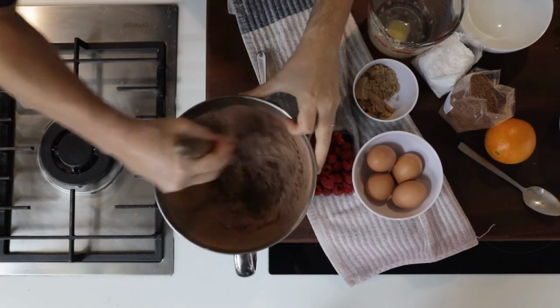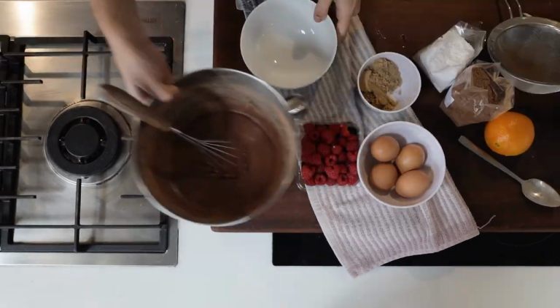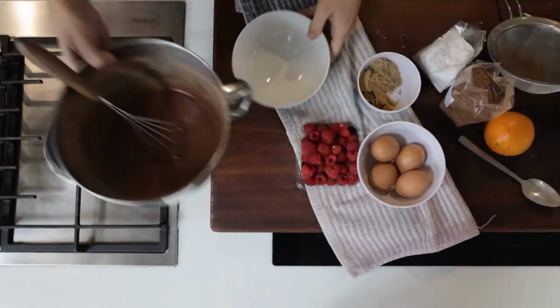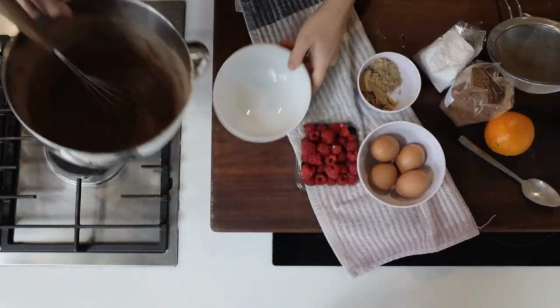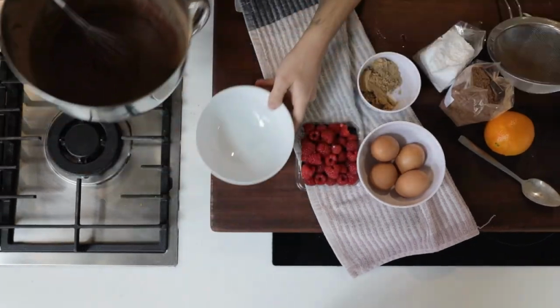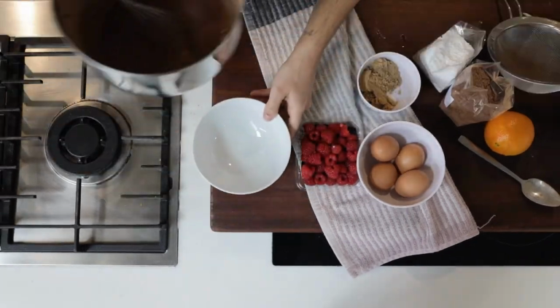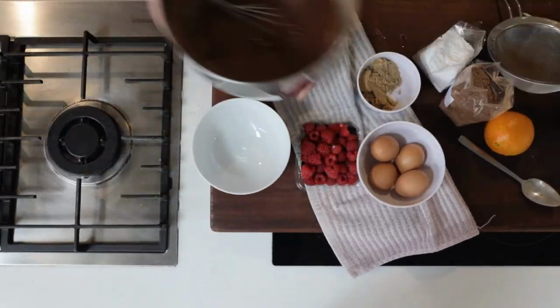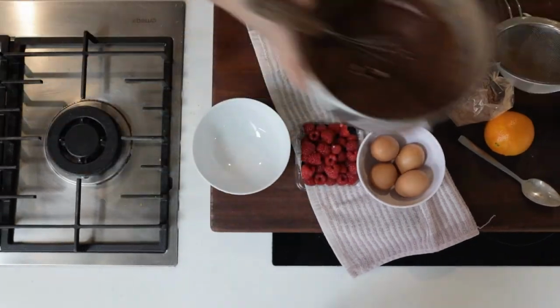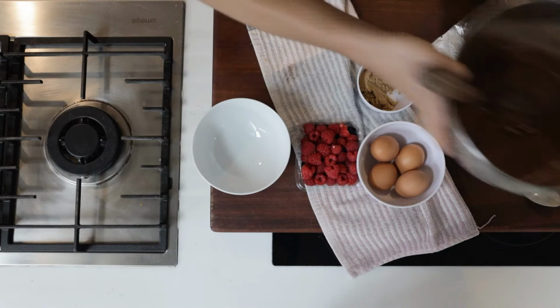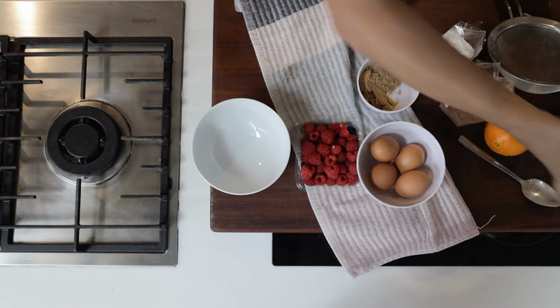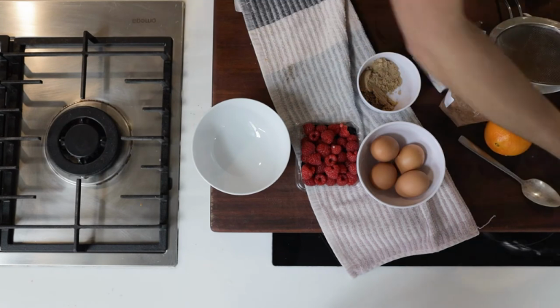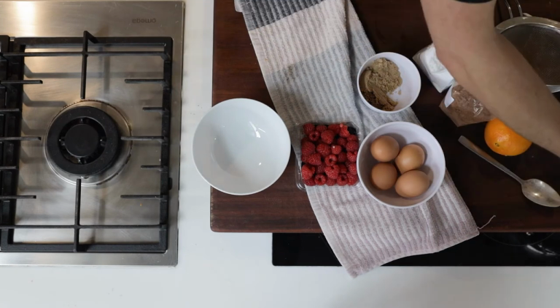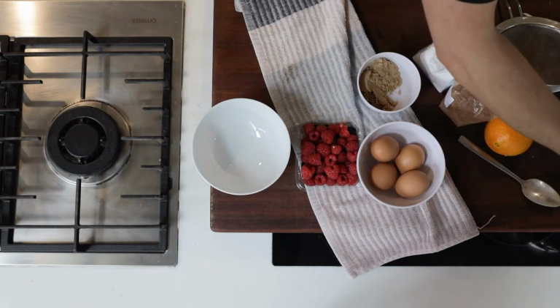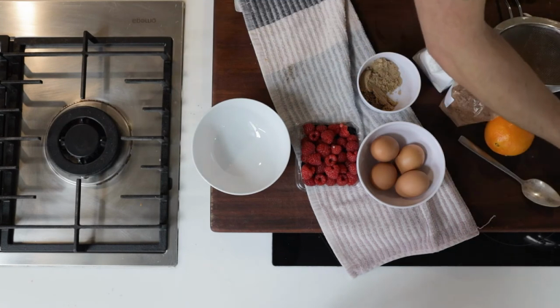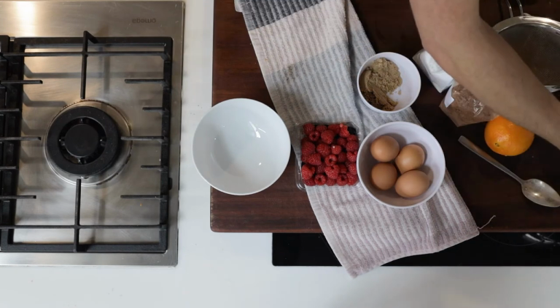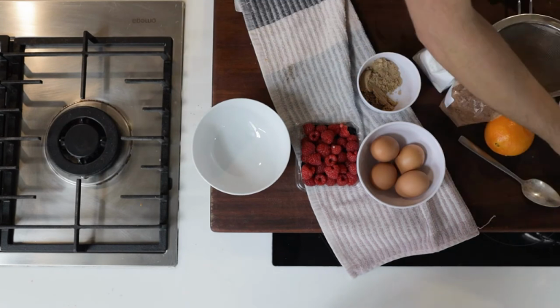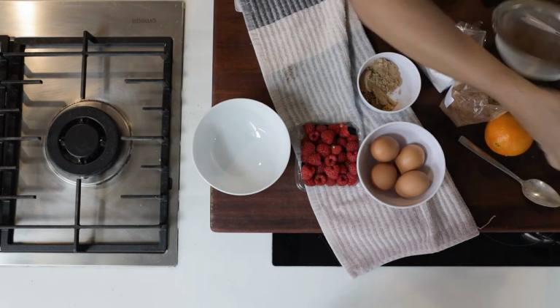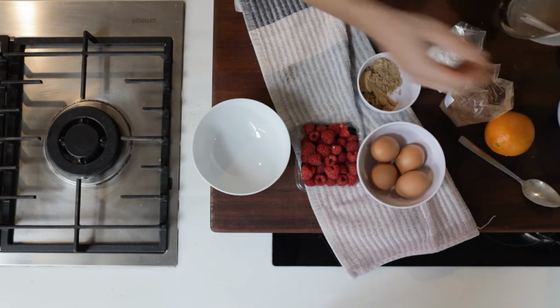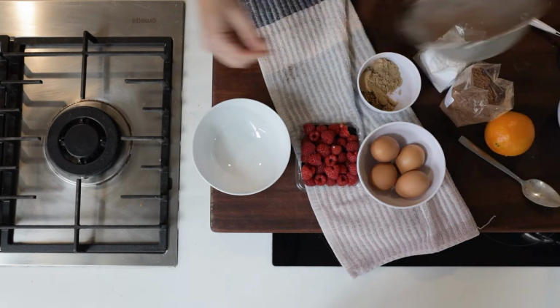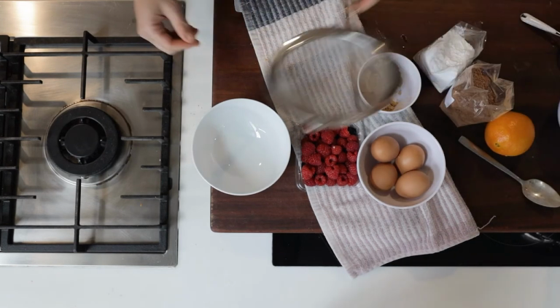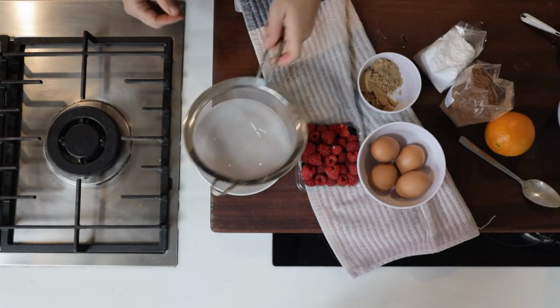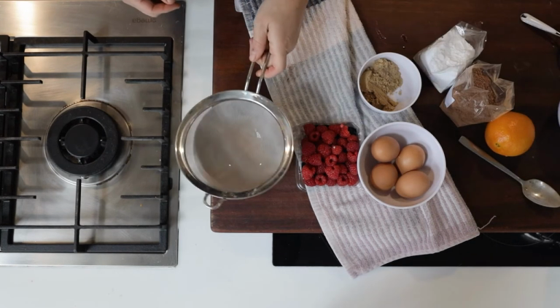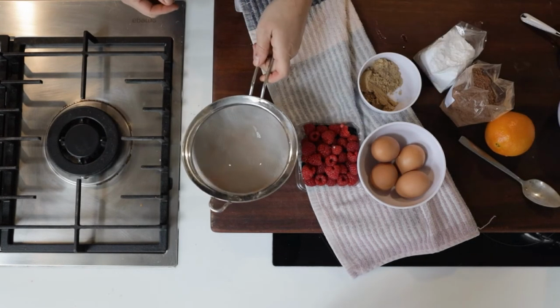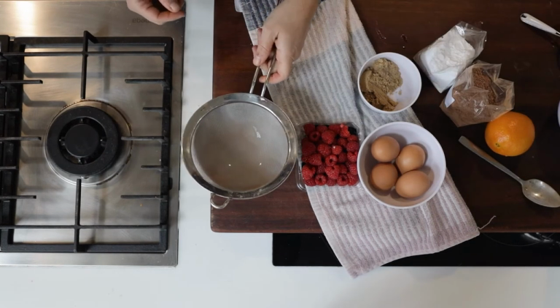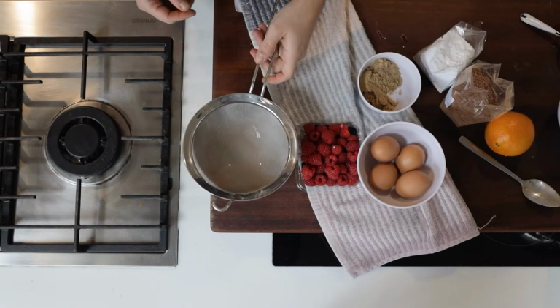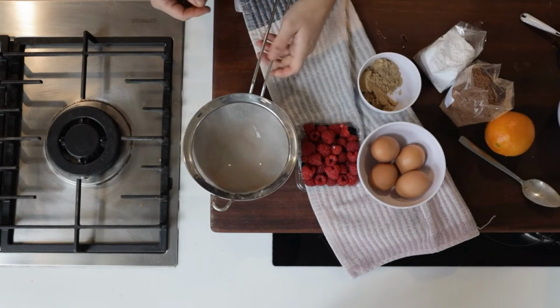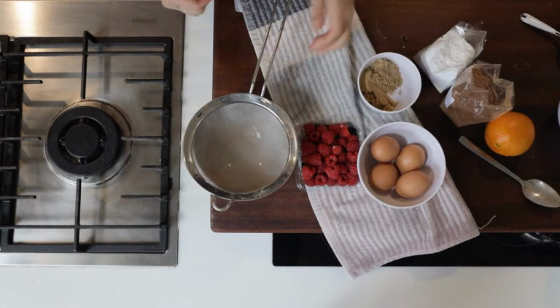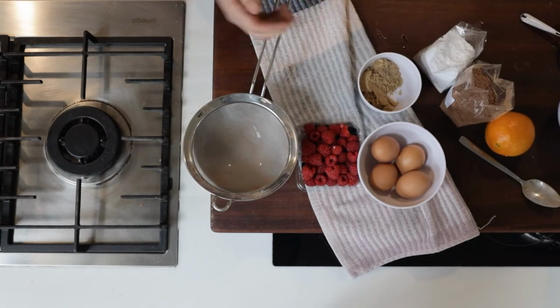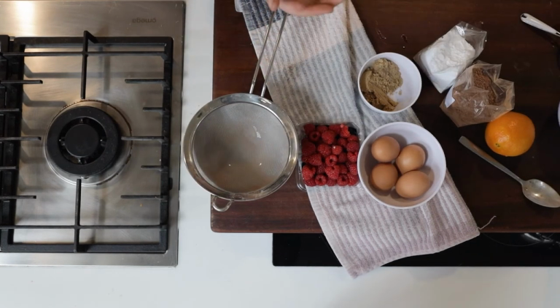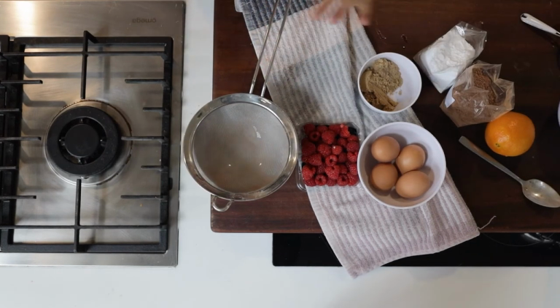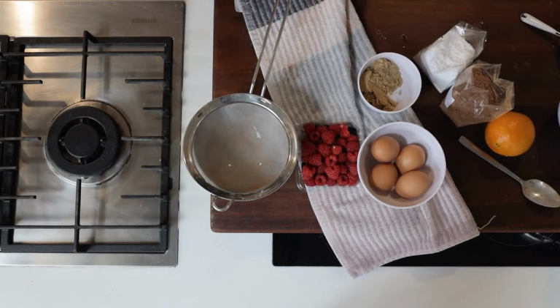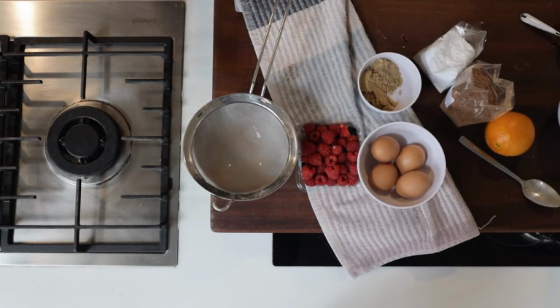To make the sauce, take a second bowl and sift the cocoa and some sugar together.